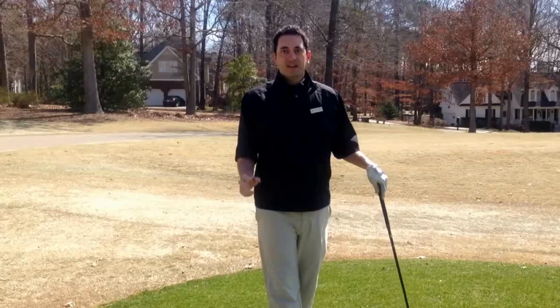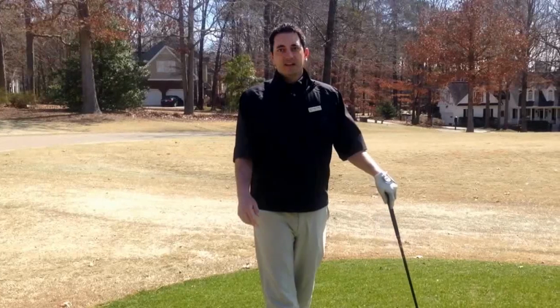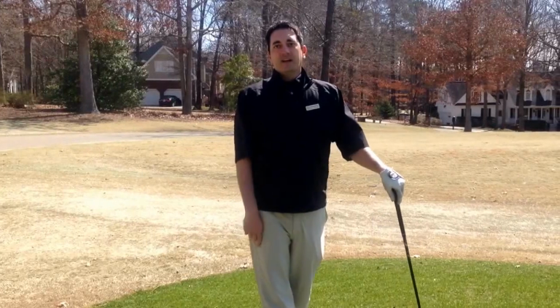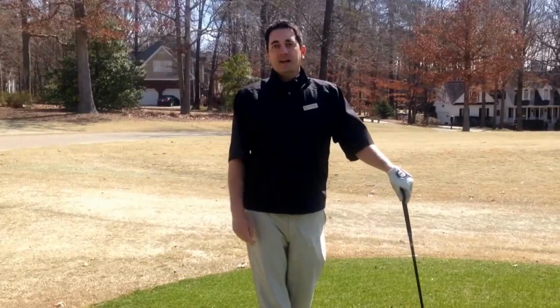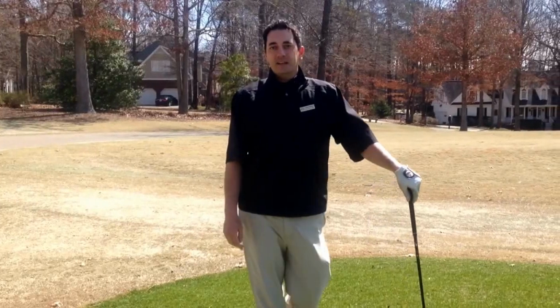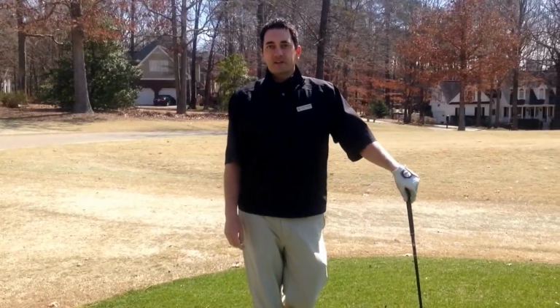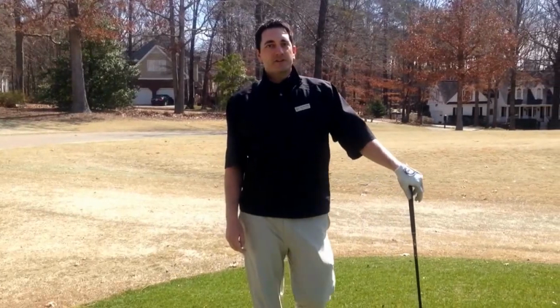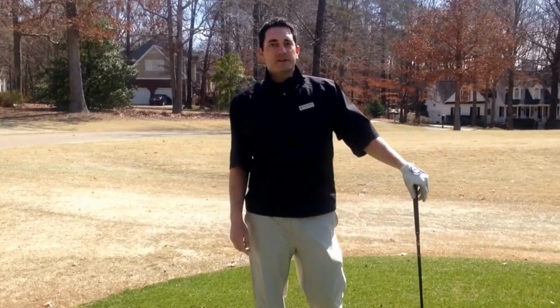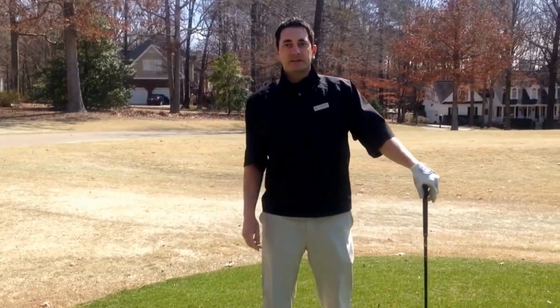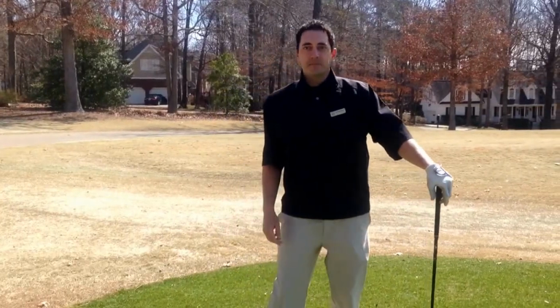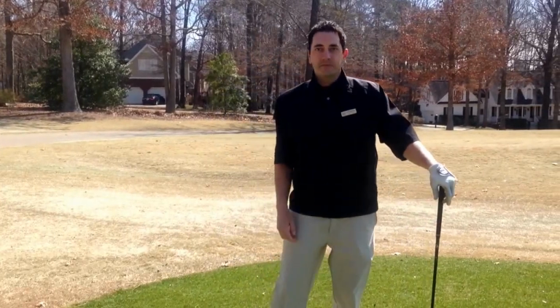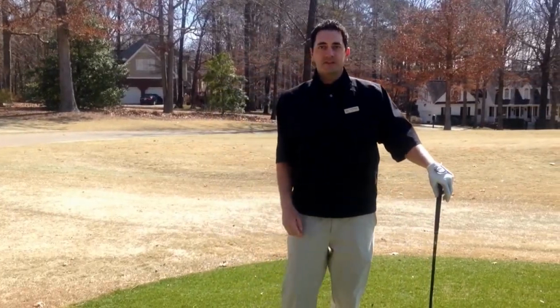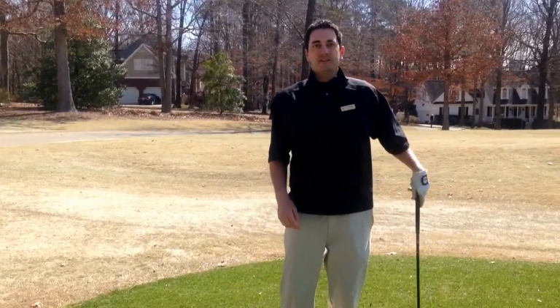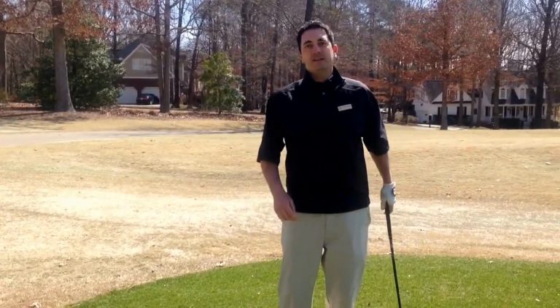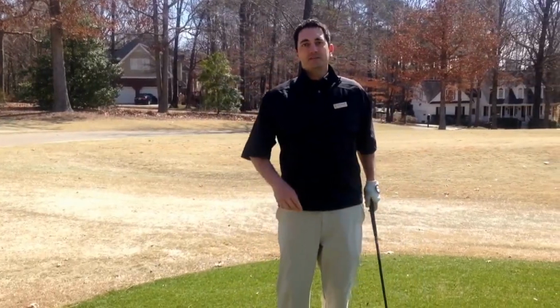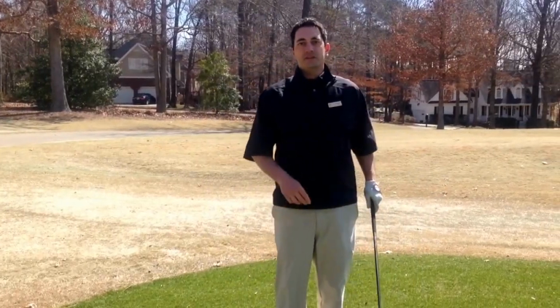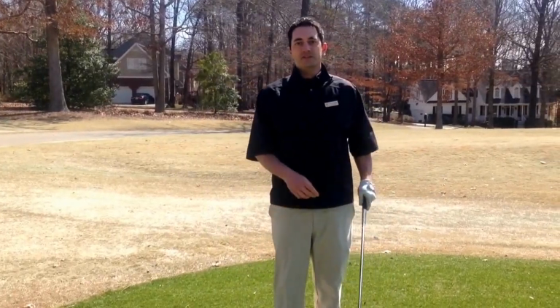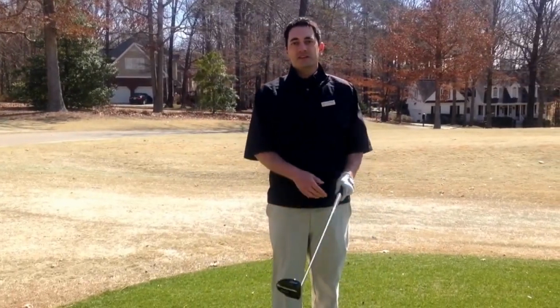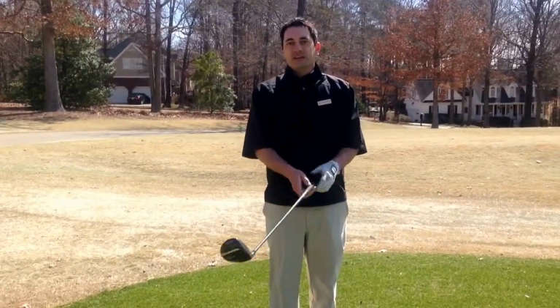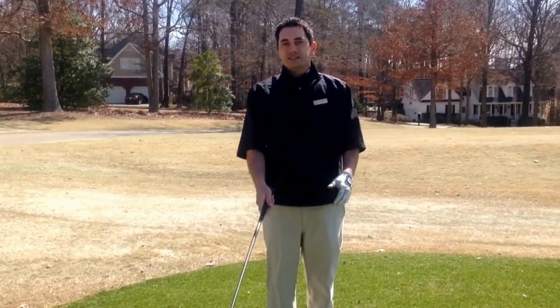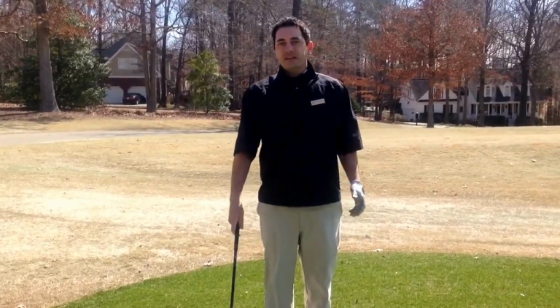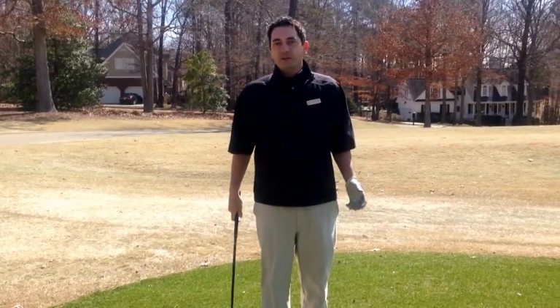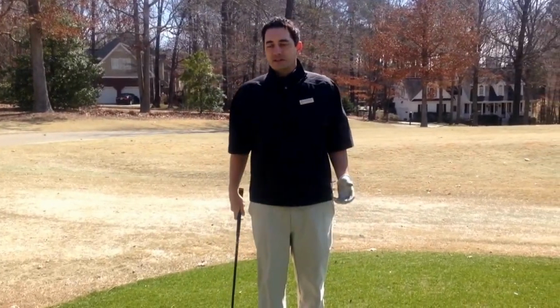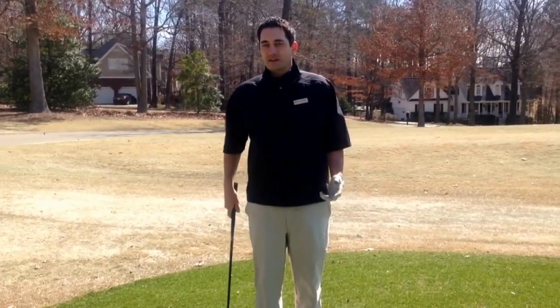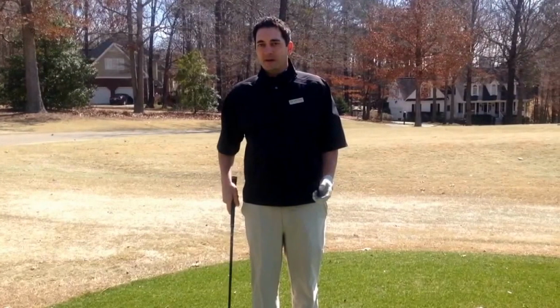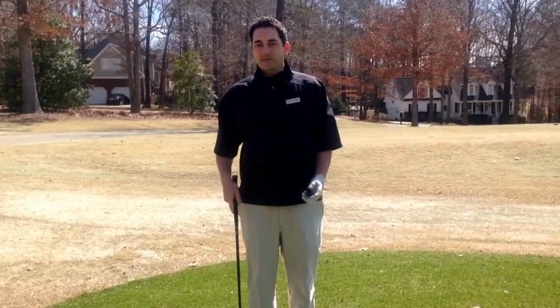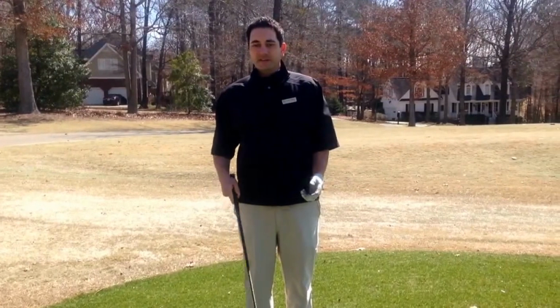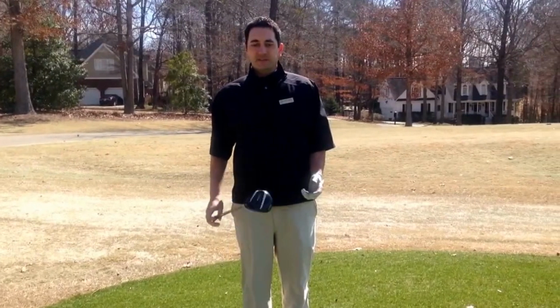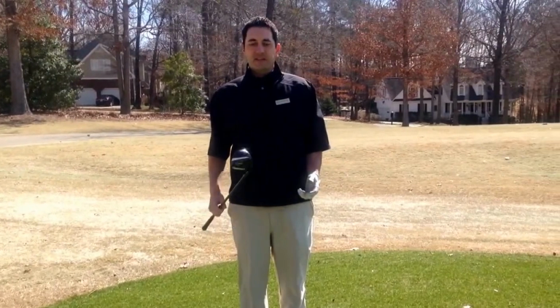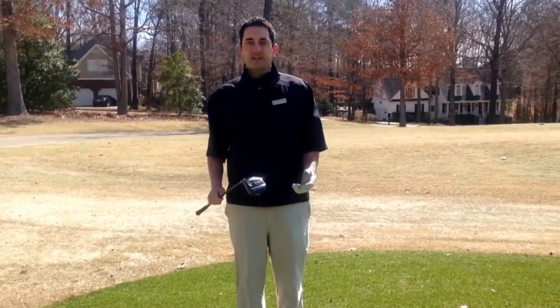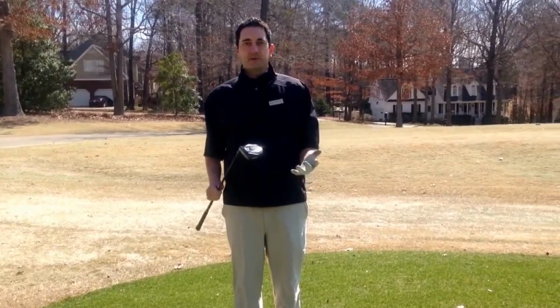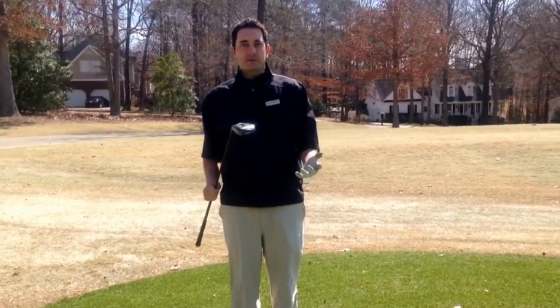Hi, Andy Gregory here, head golf professional at Devils Ridge. Today I want to talk about effectively hitting a three wood.